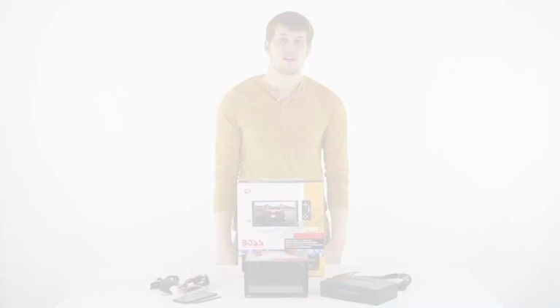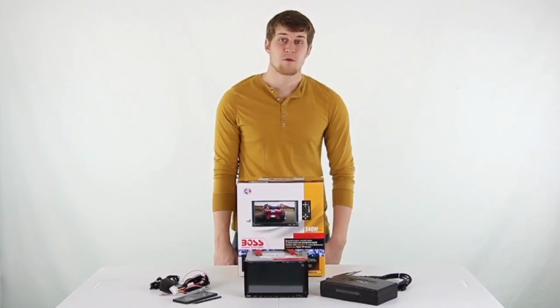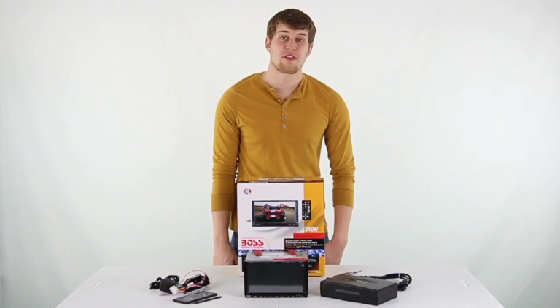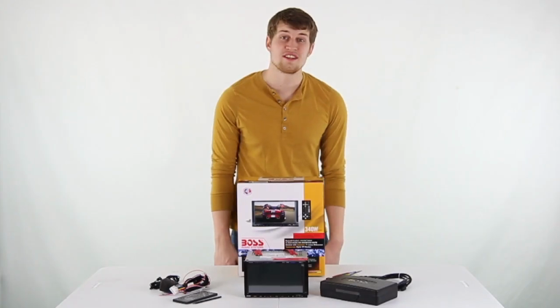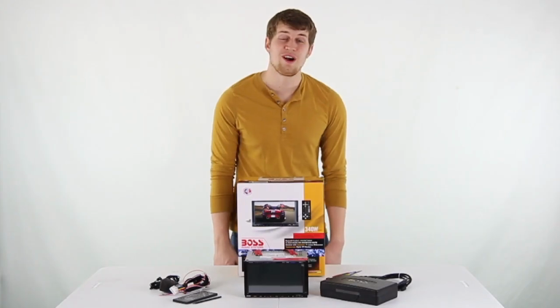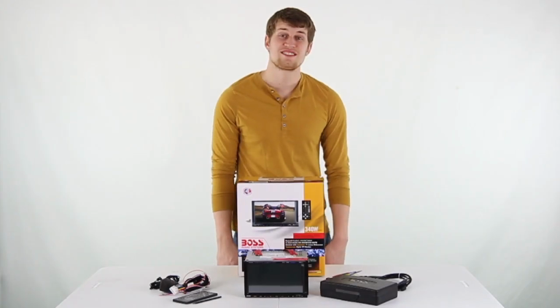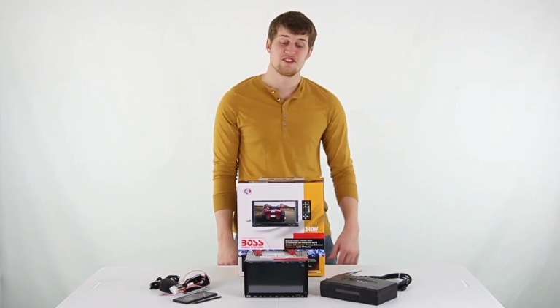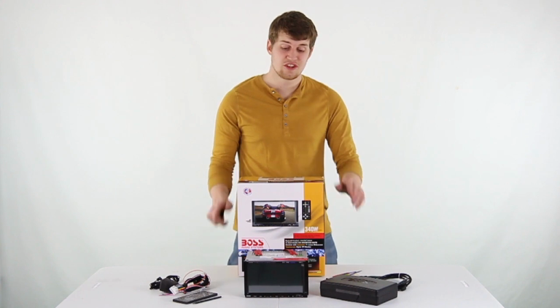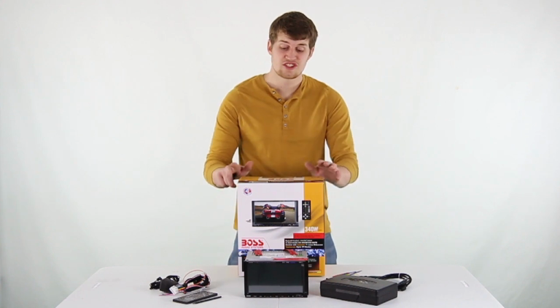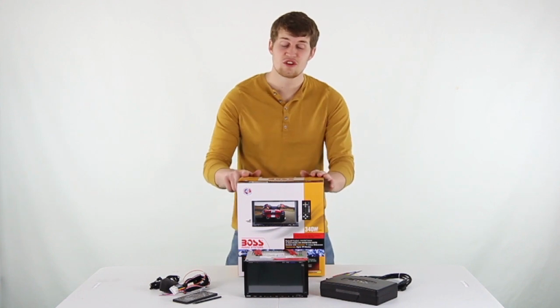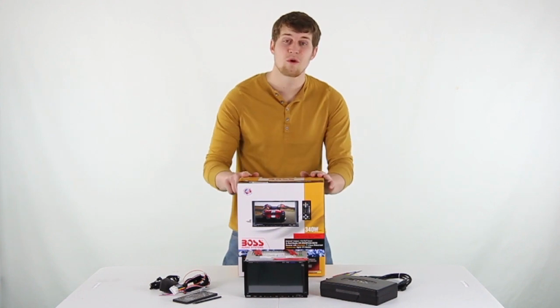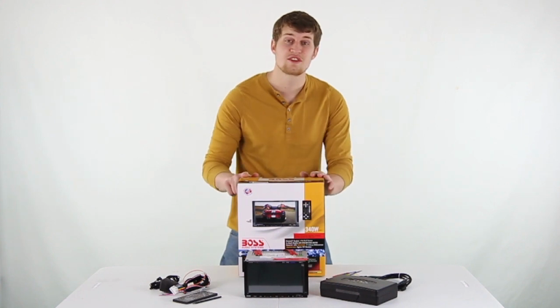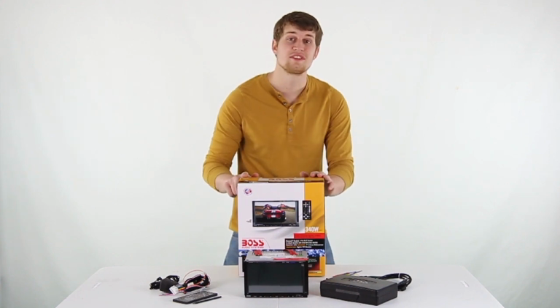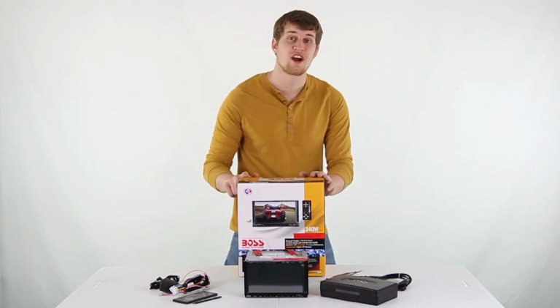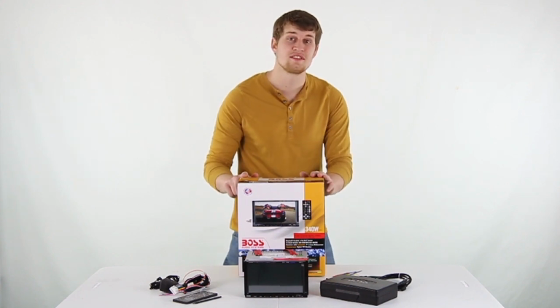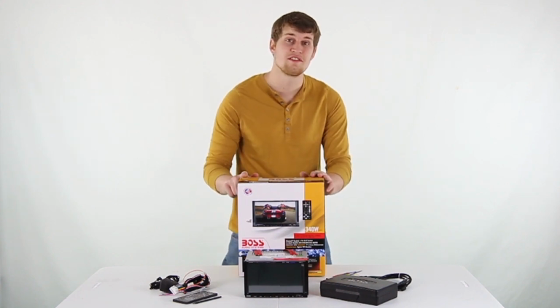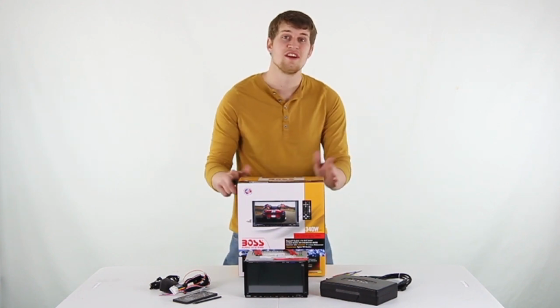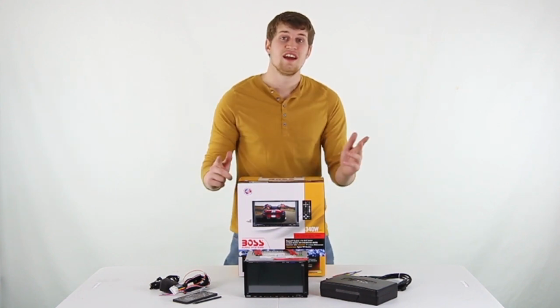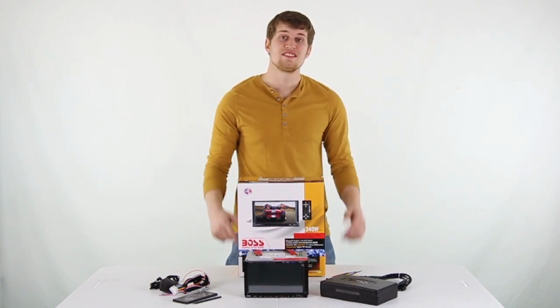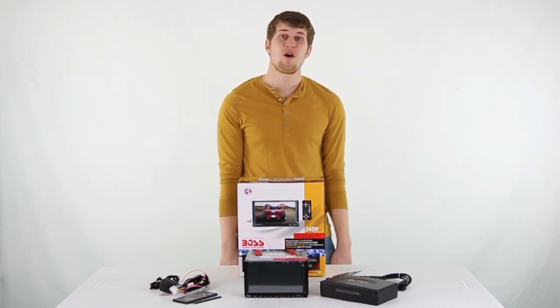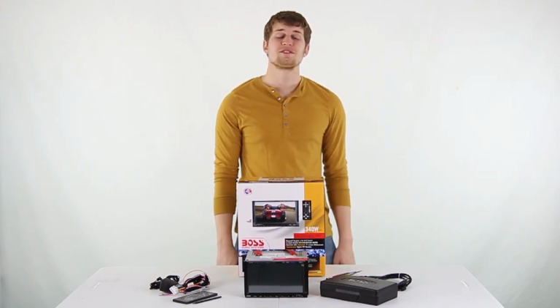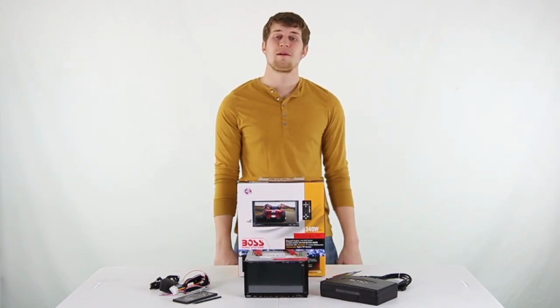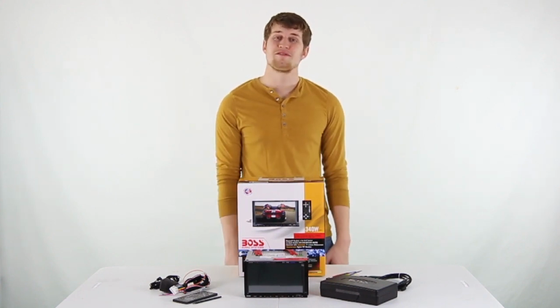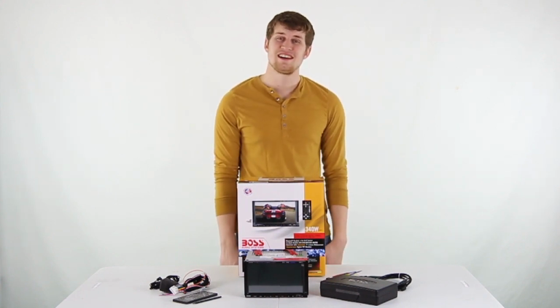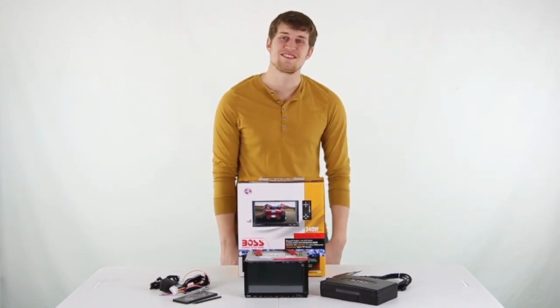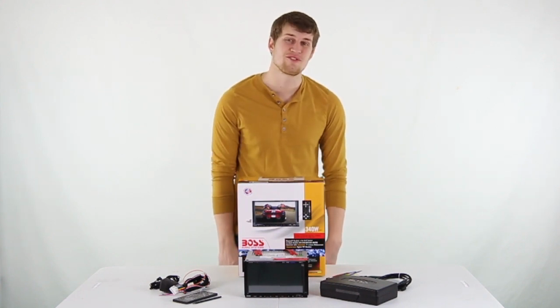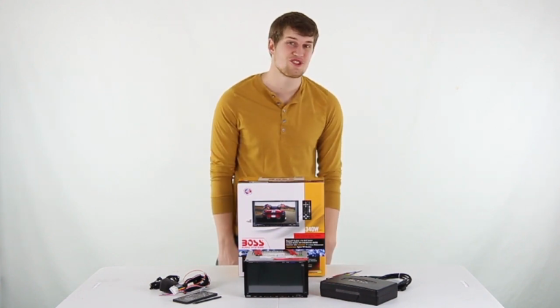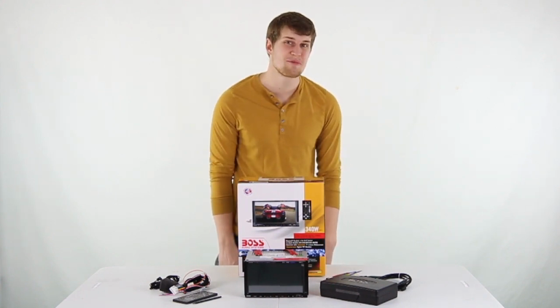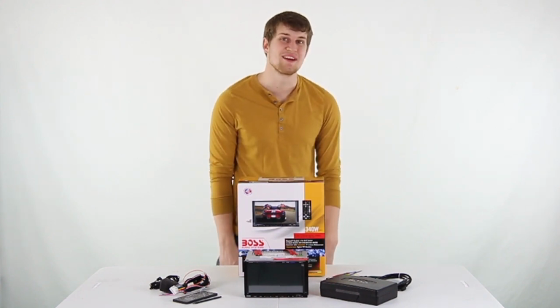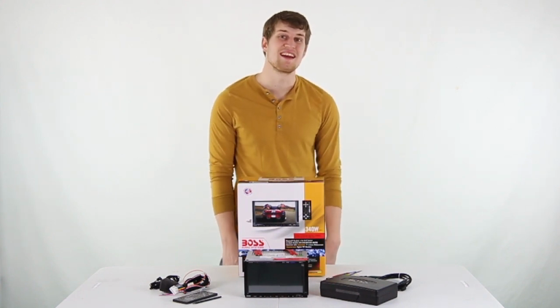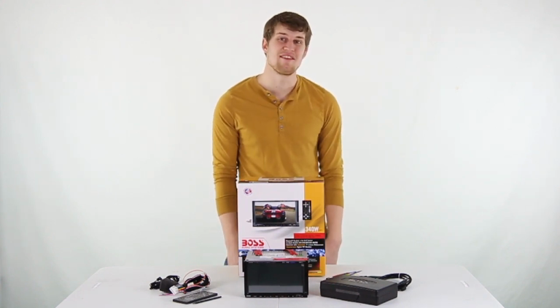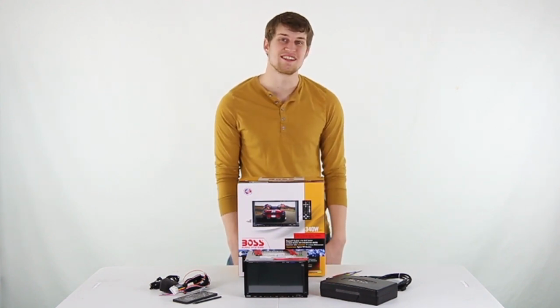We're an authorized Boss Dealer, so you get a 2 year warranty with this car receiver. And as always, we offer fast, free shipping every day.